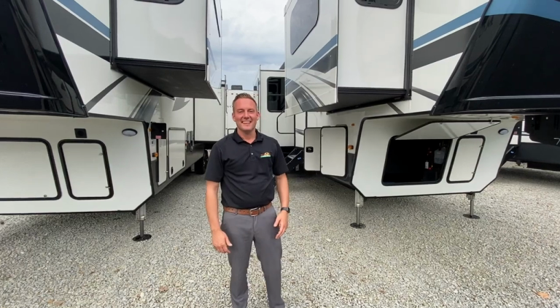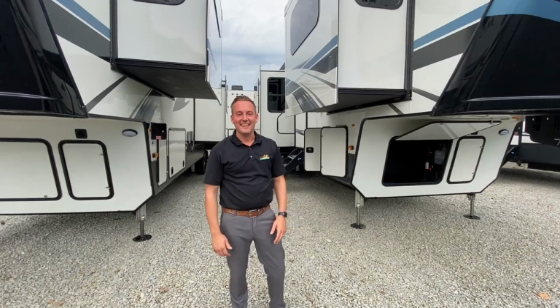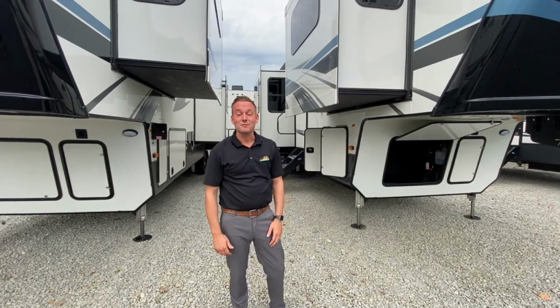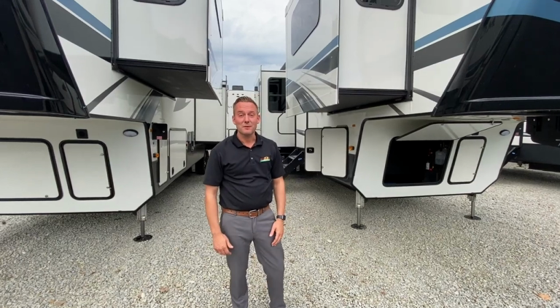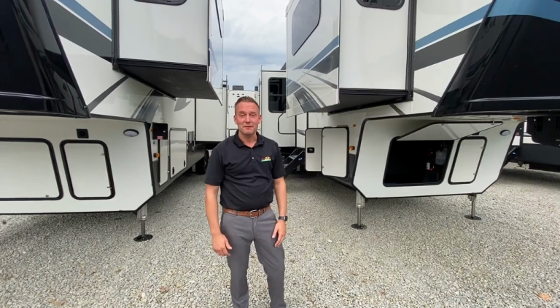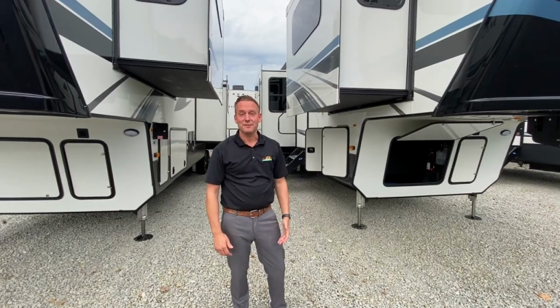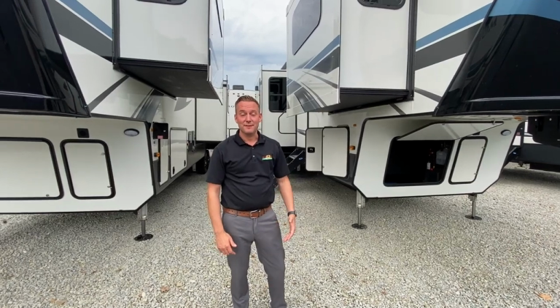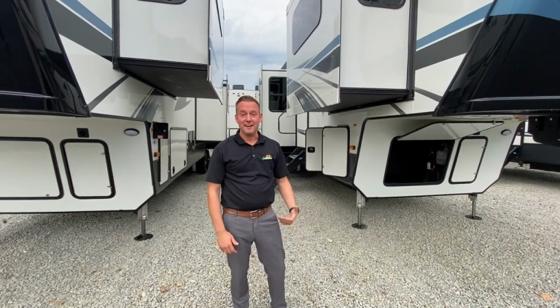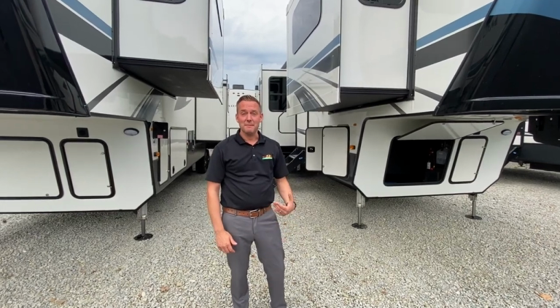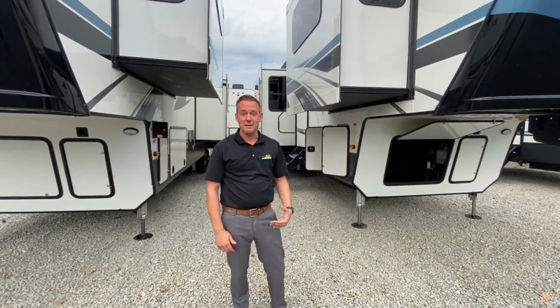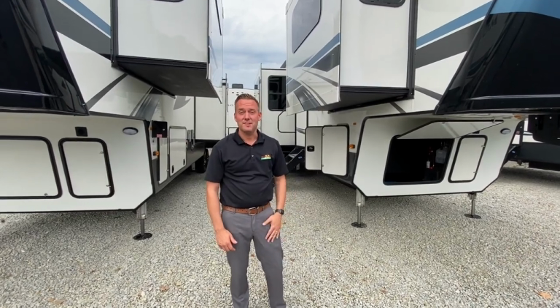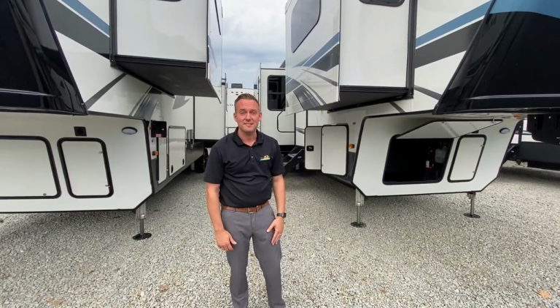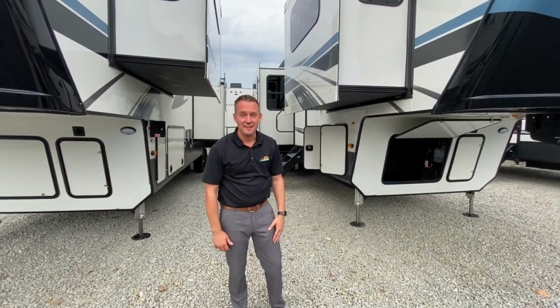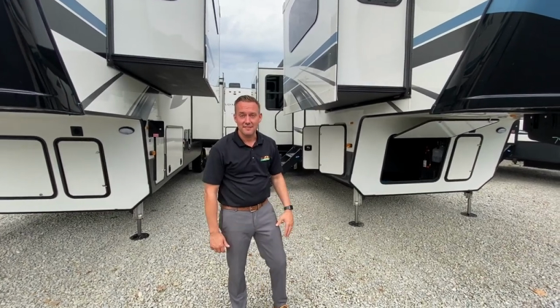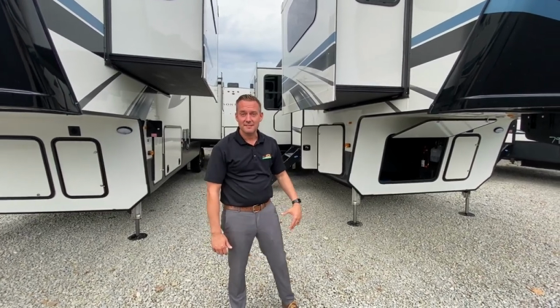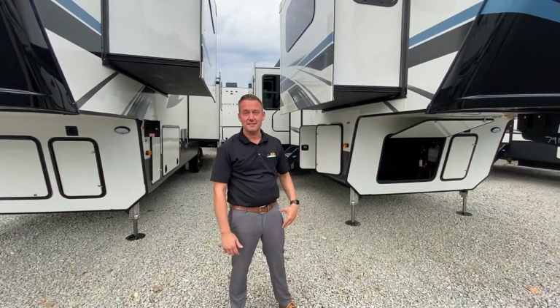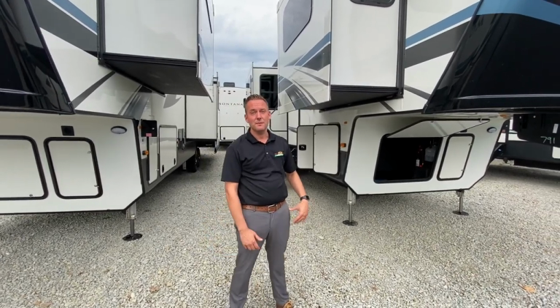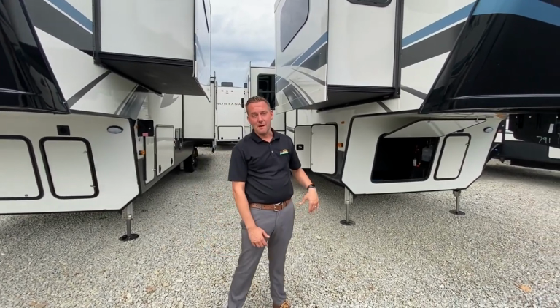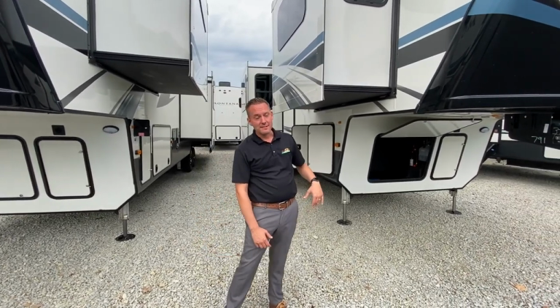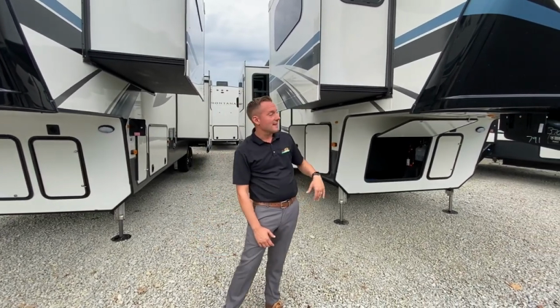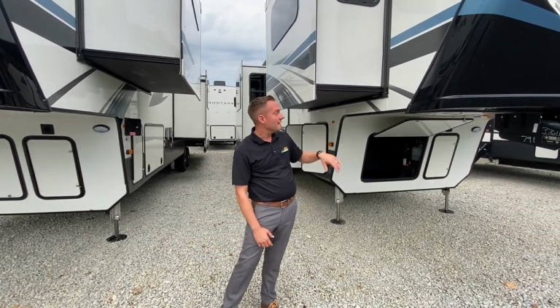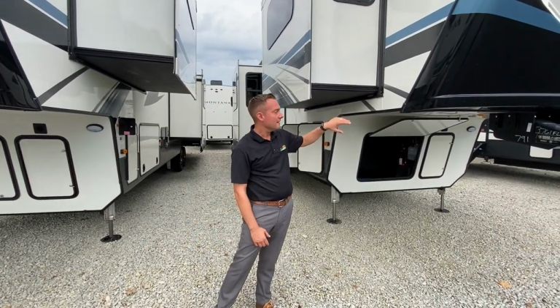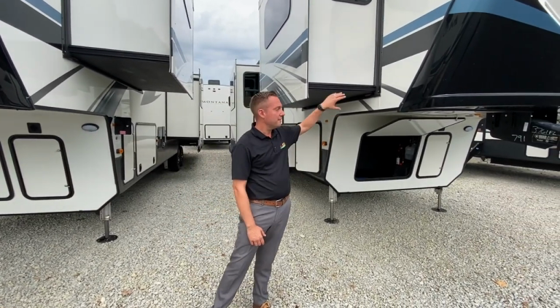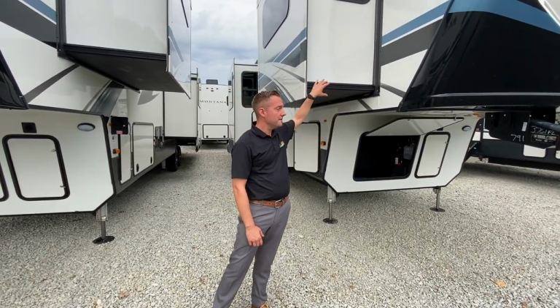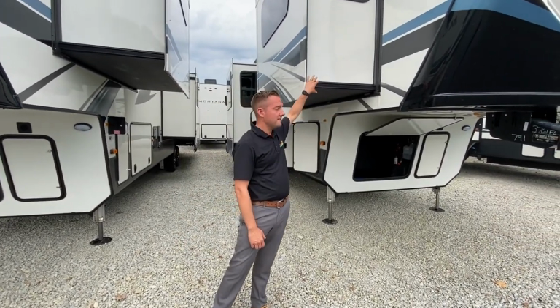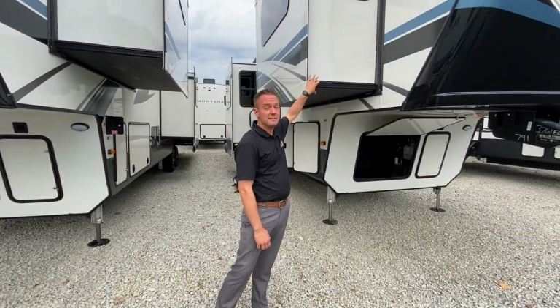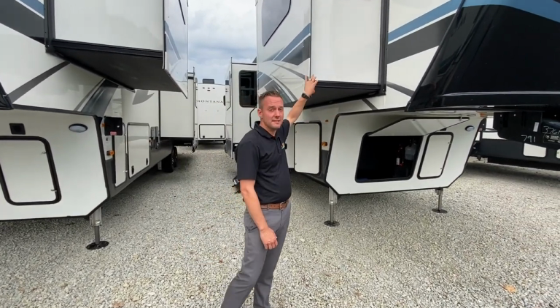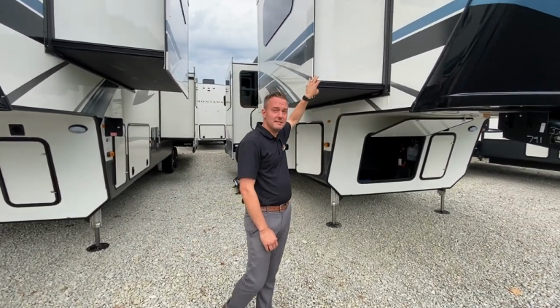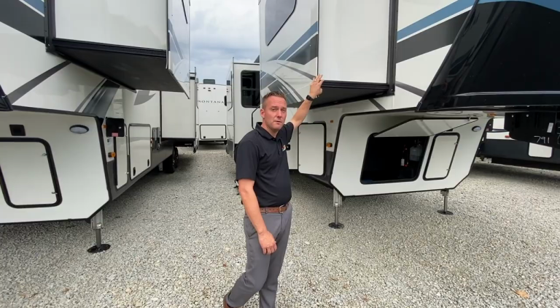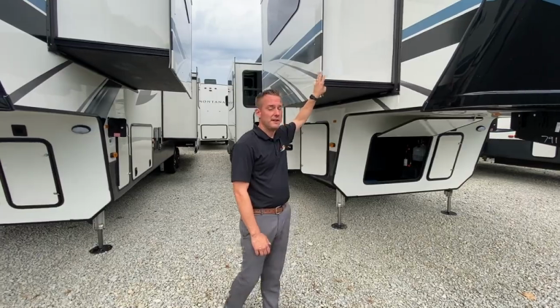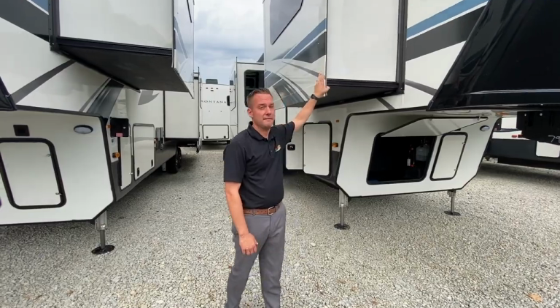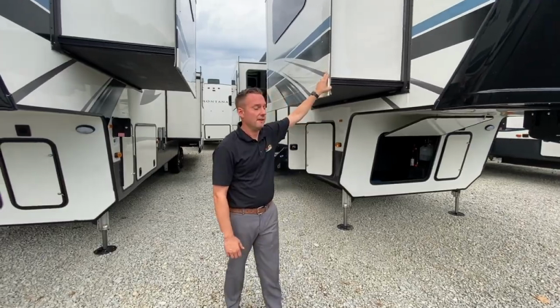Hey guys, welcome to Feature Friday. My name is Jason and this is a new Montana 3761 FL.